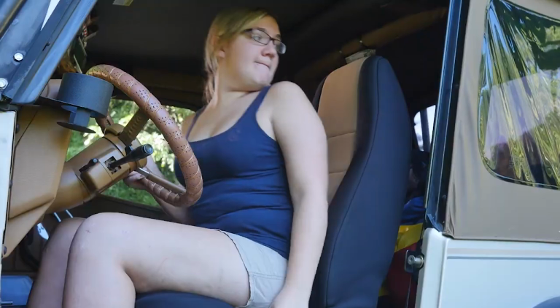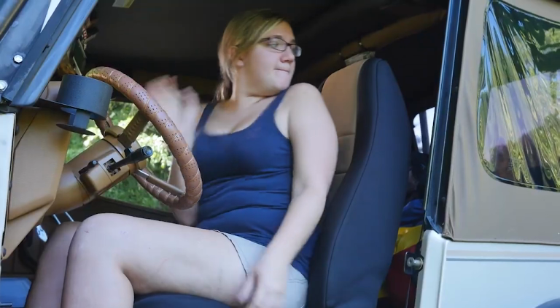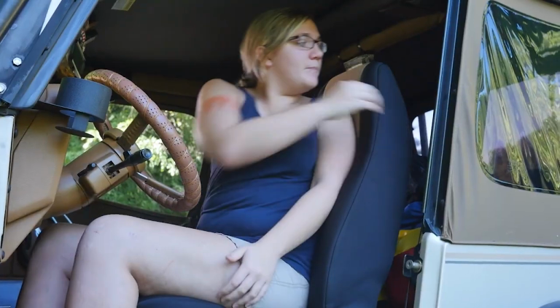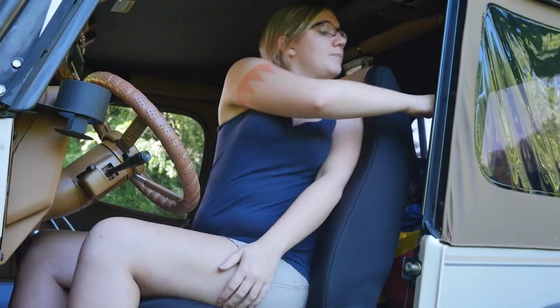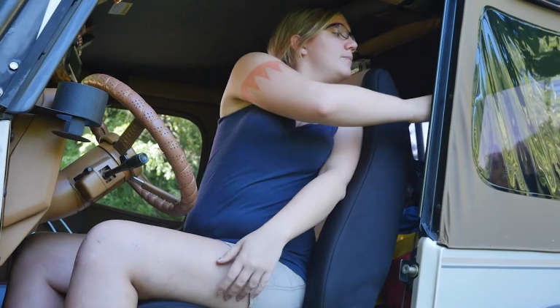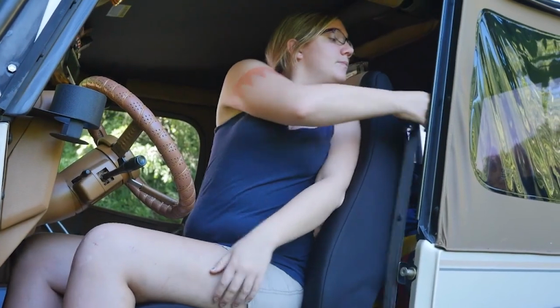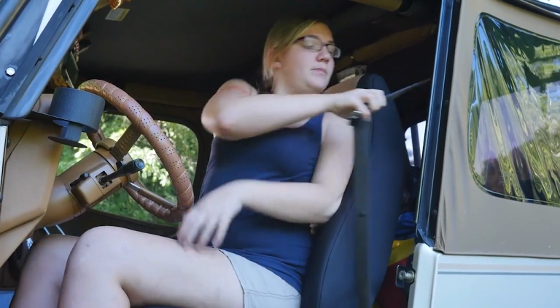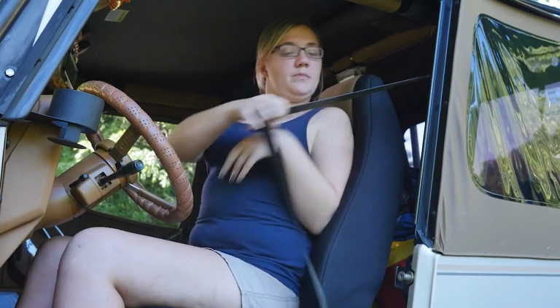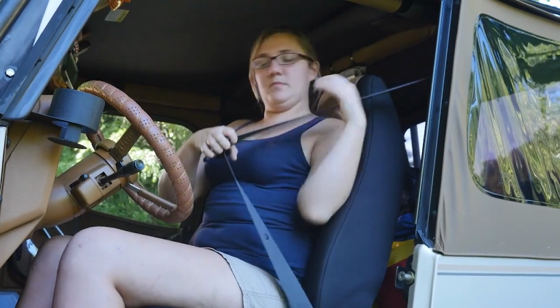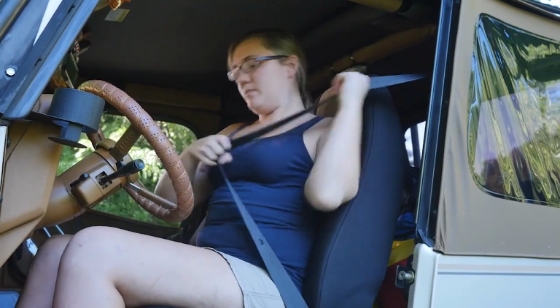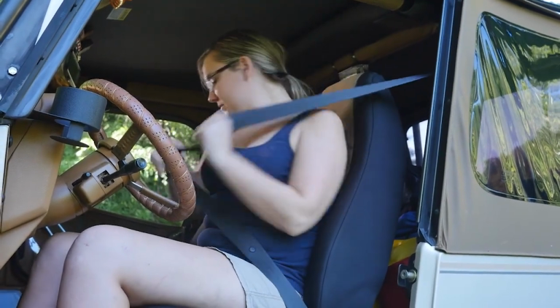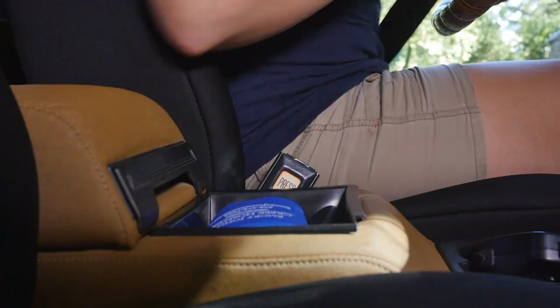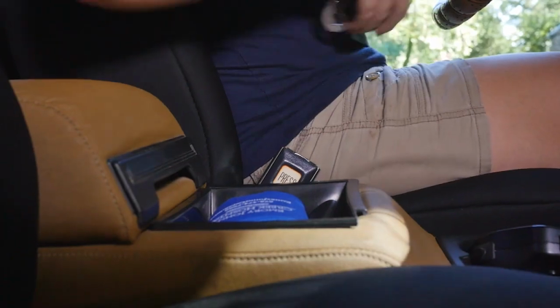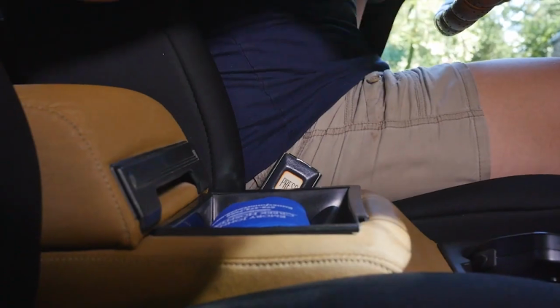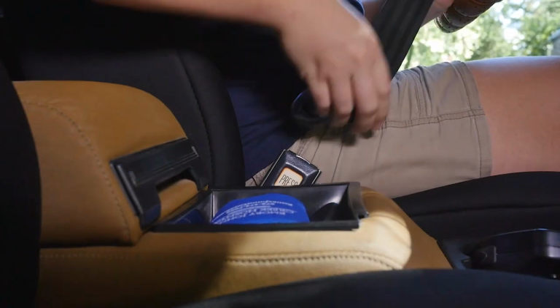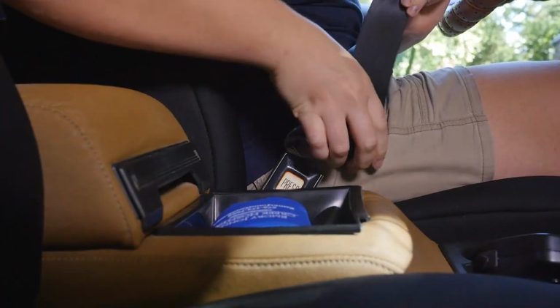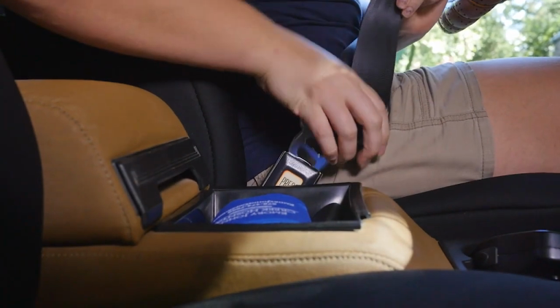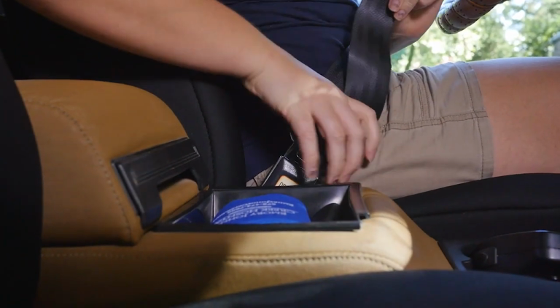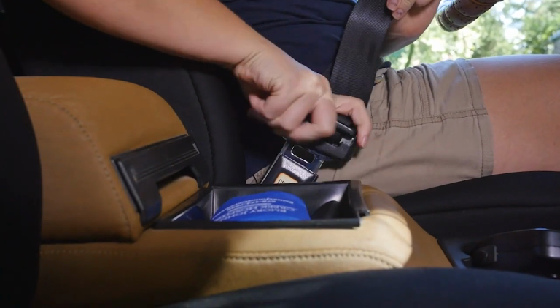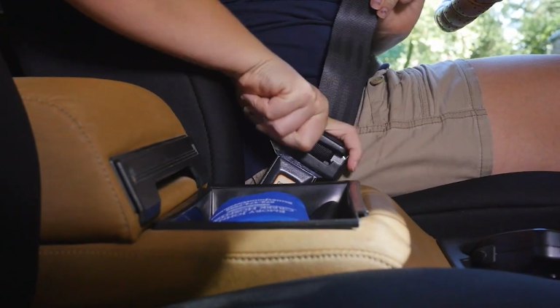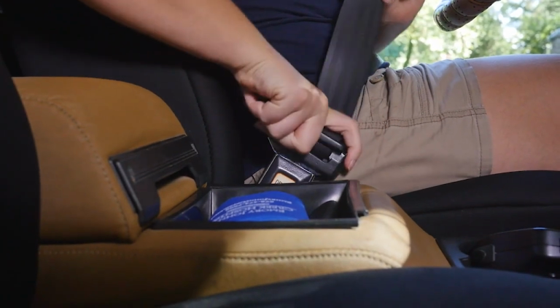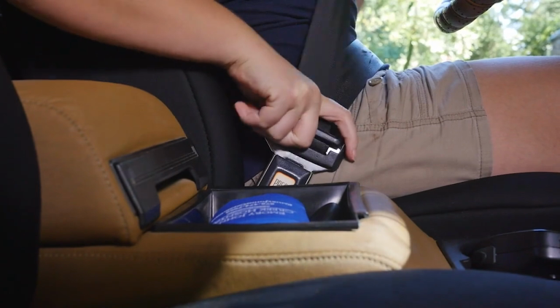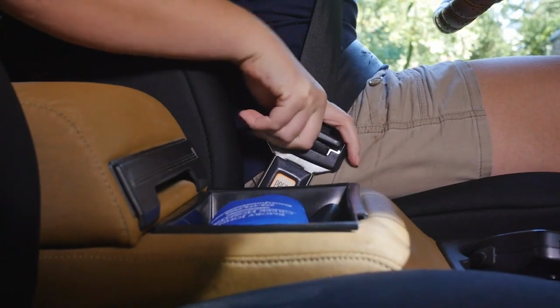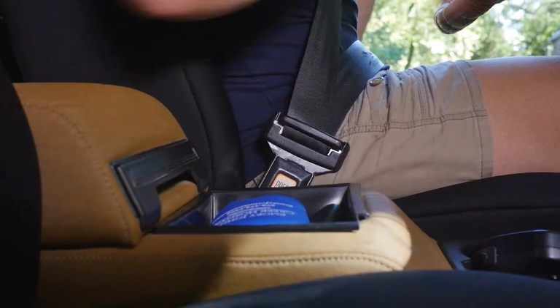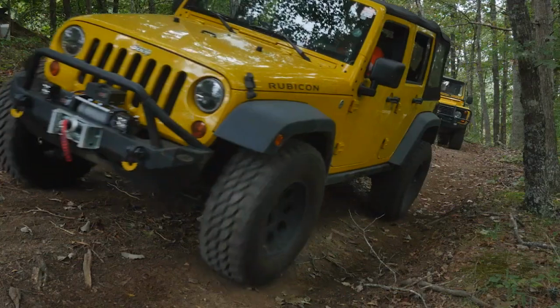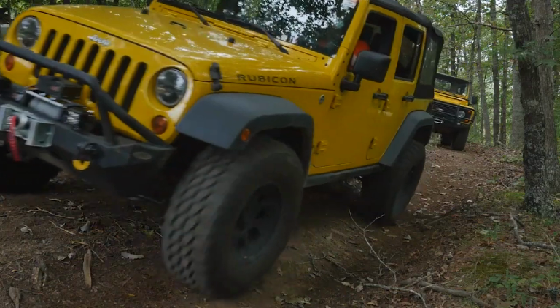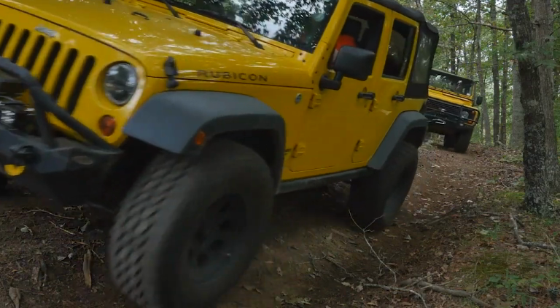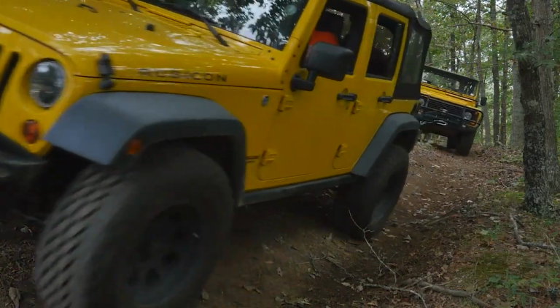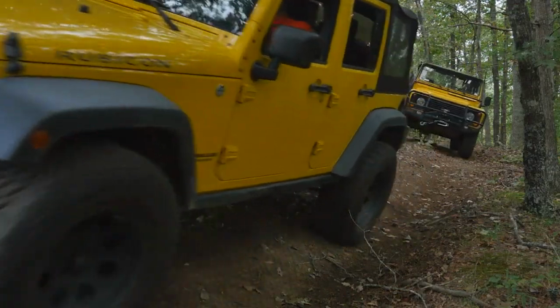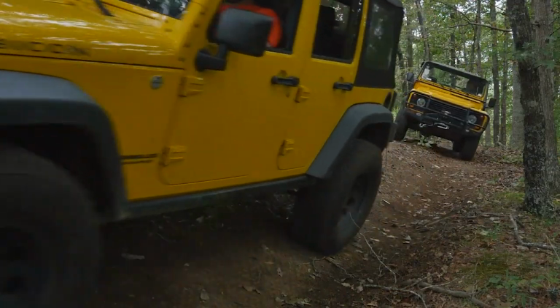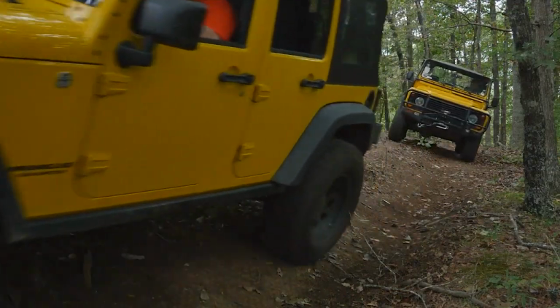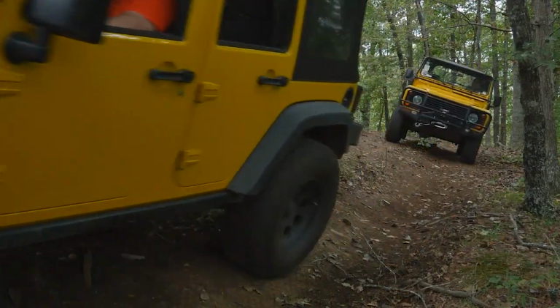Don't forget to use your seat belt. It will keep you secured in your seat, which is important as you bounce around or lean over in off-camber spots on the trail.